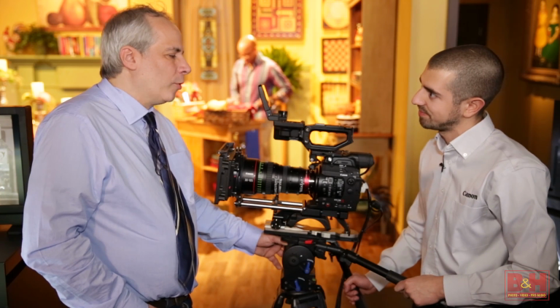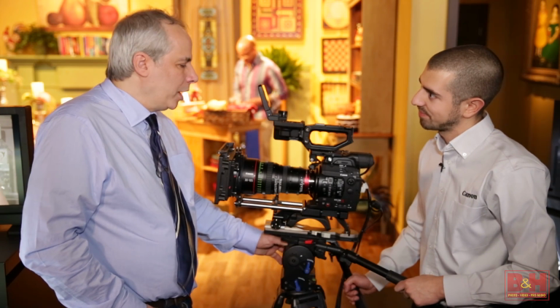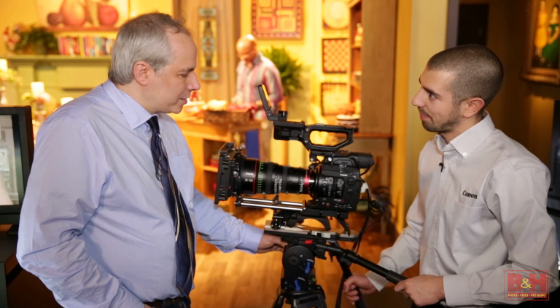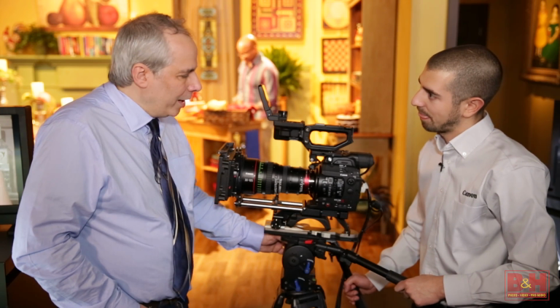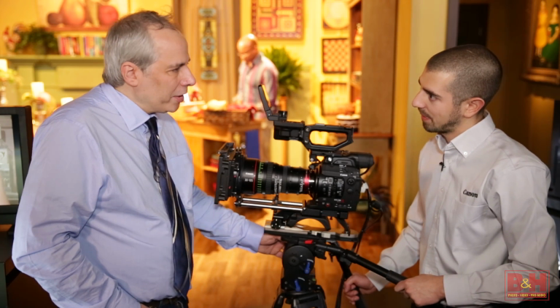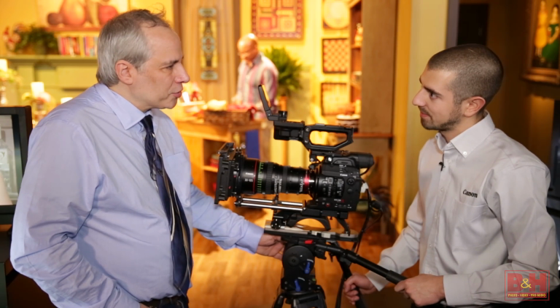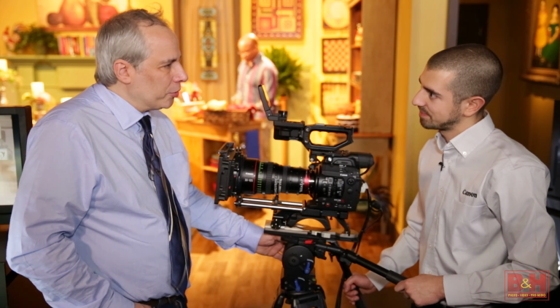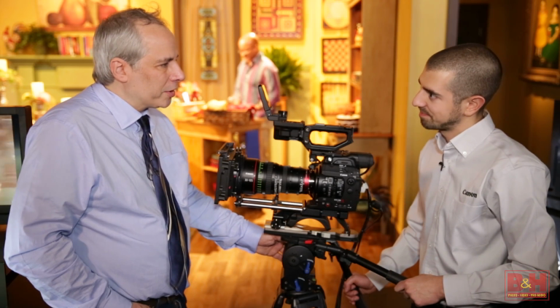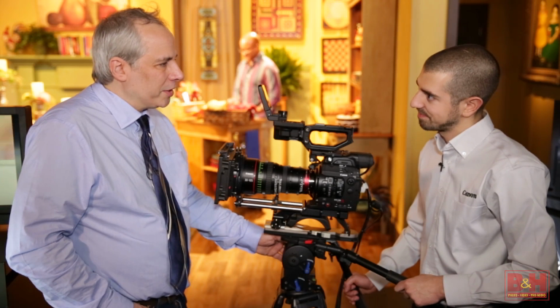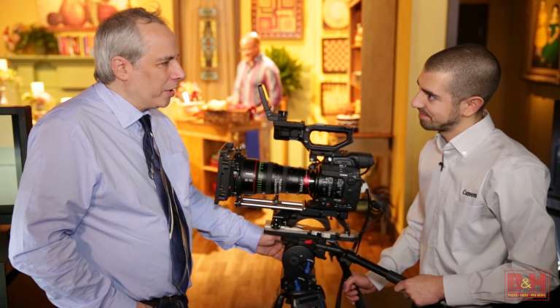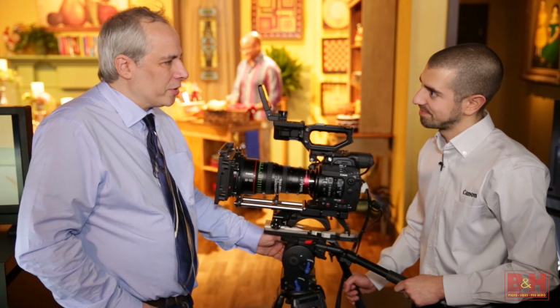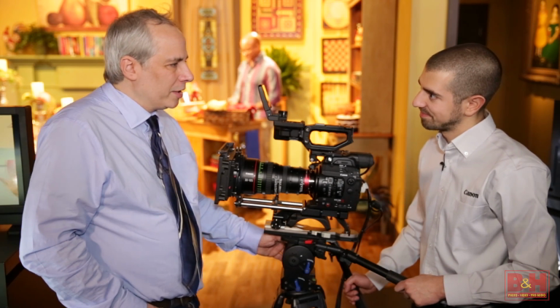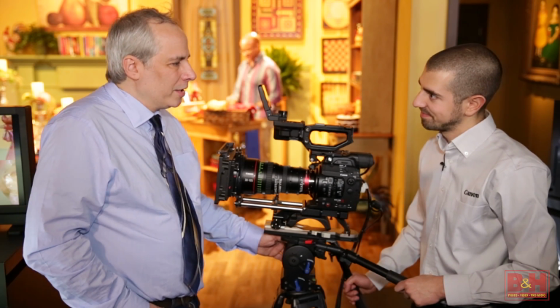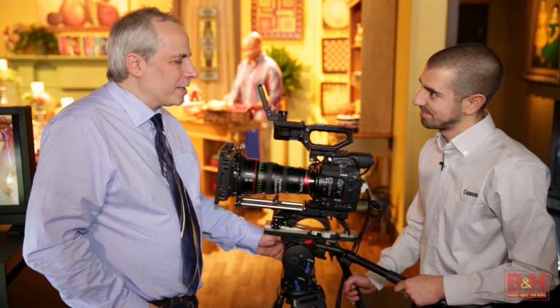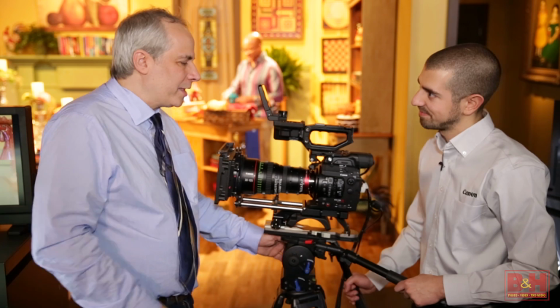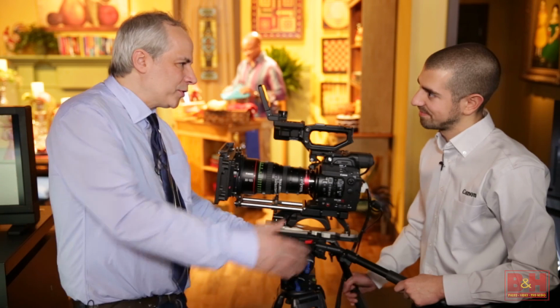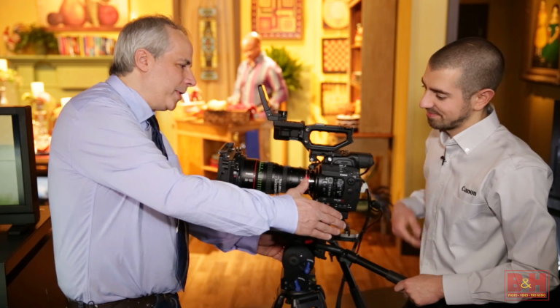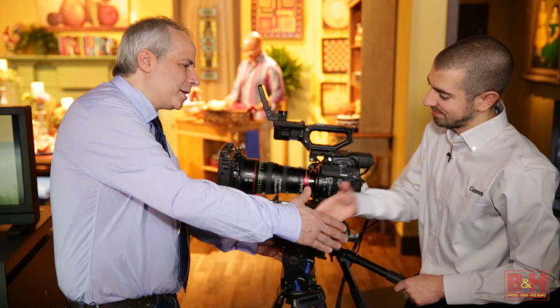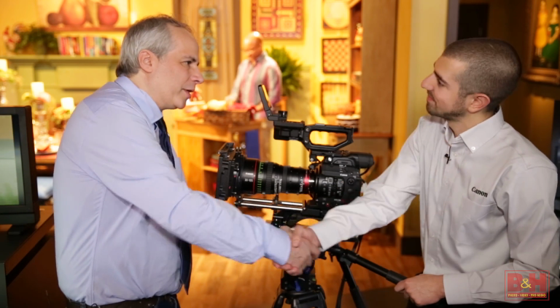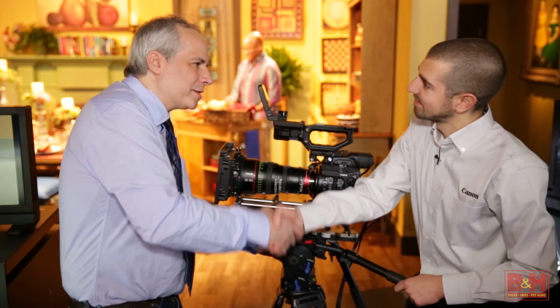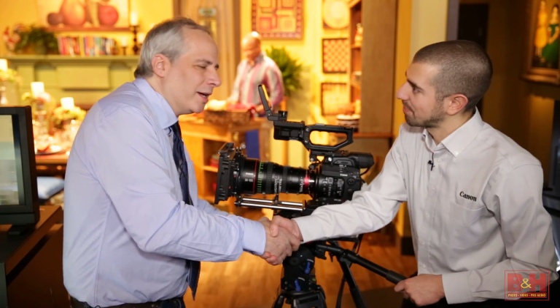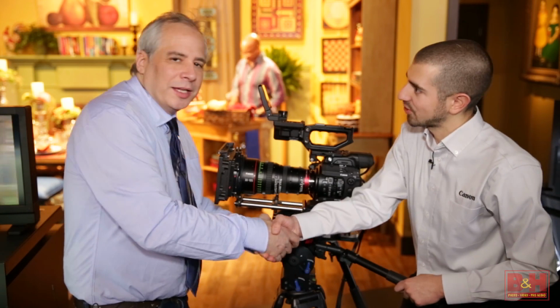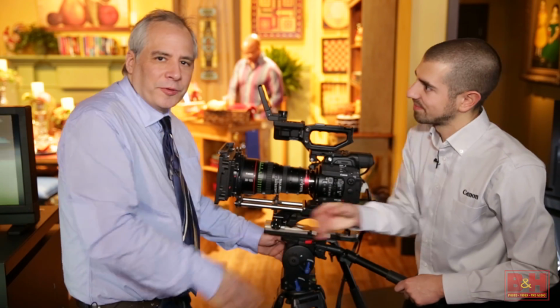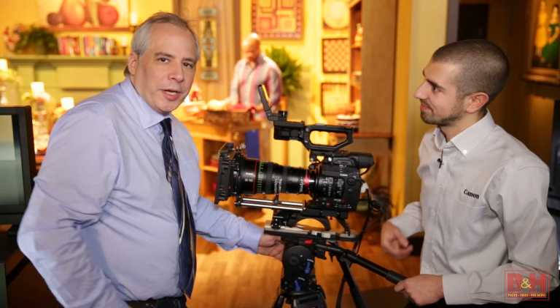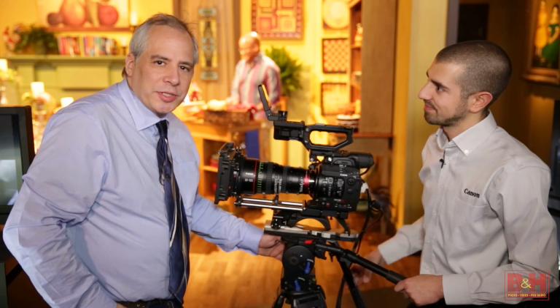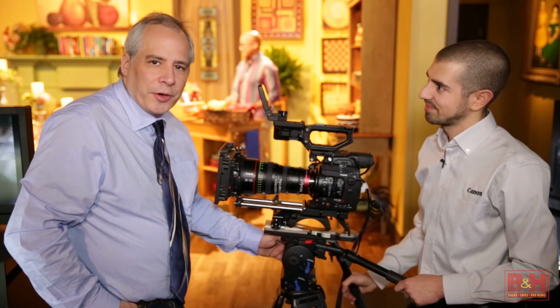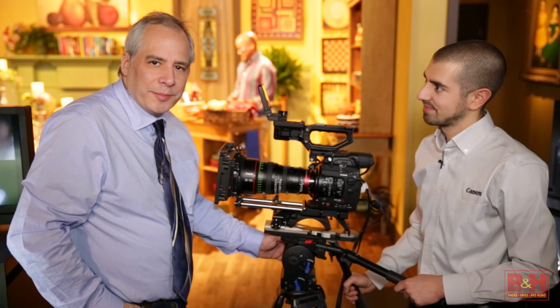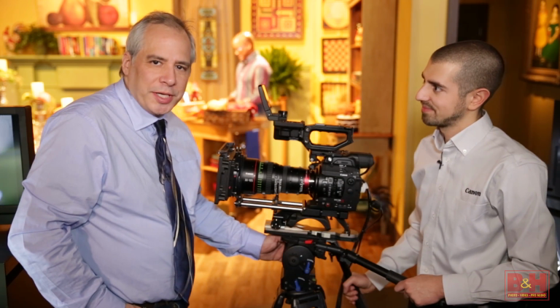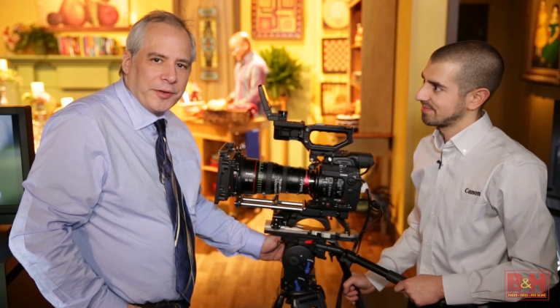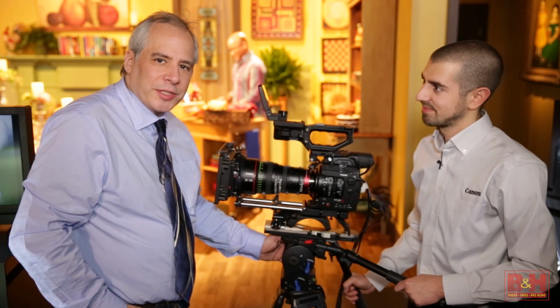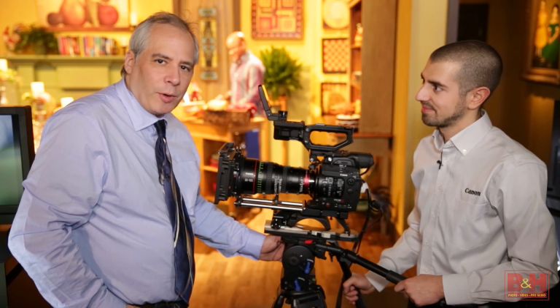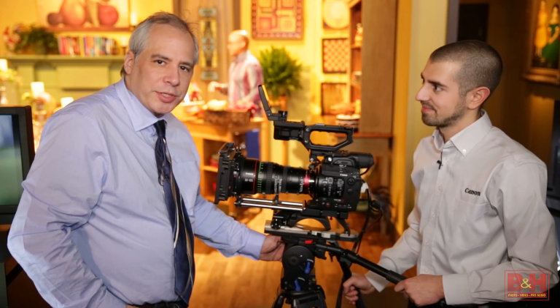So everything is new with the C300 Mark II. Jesse, thanks for spending time with us. My pleasure. For B&H Photo, I'm Steve — thanks for watching.